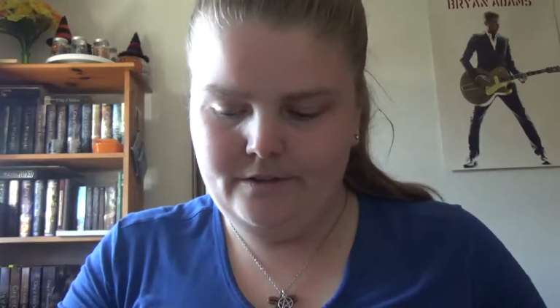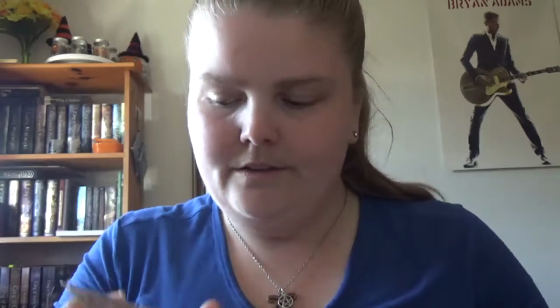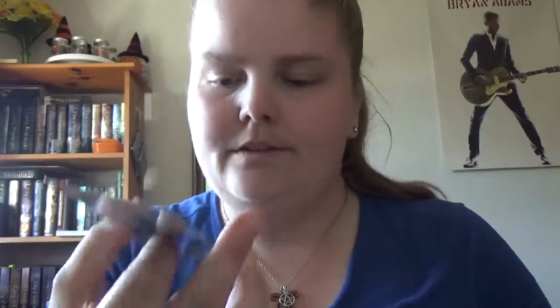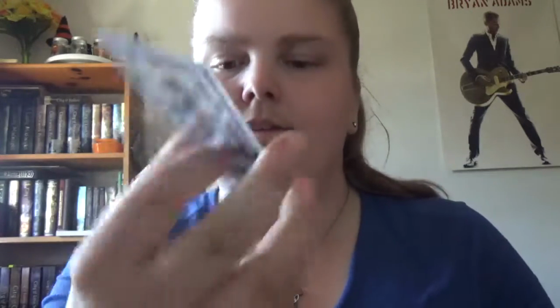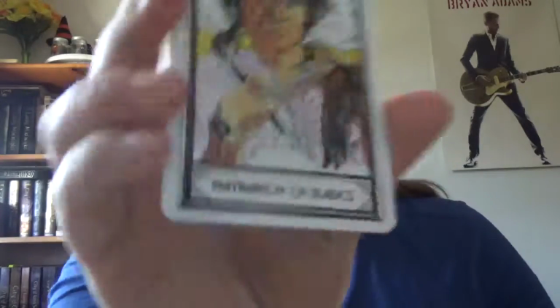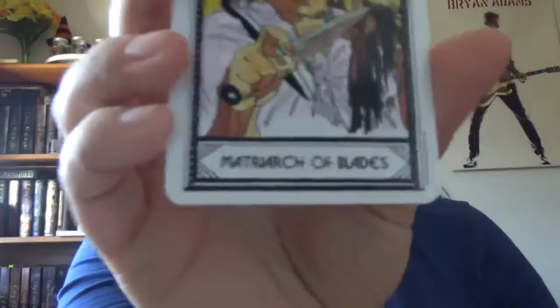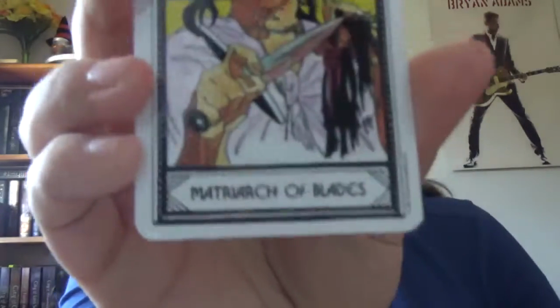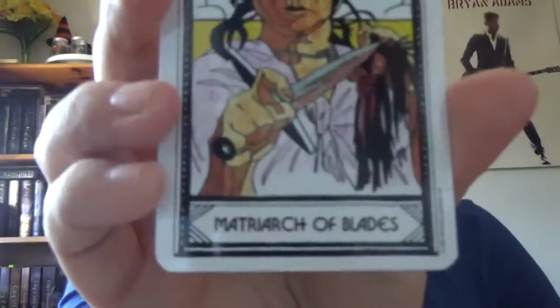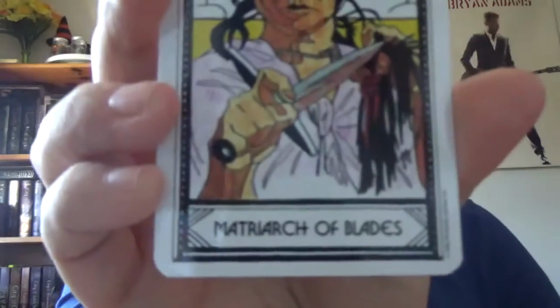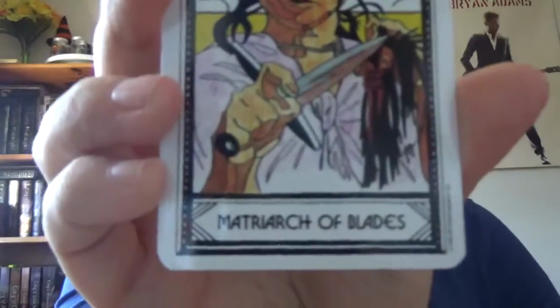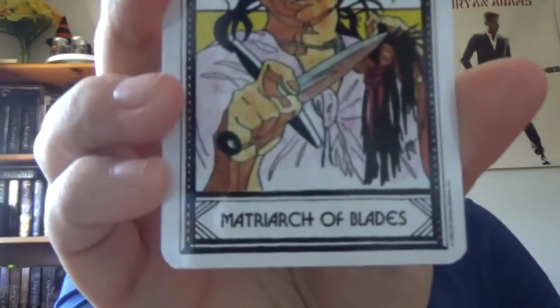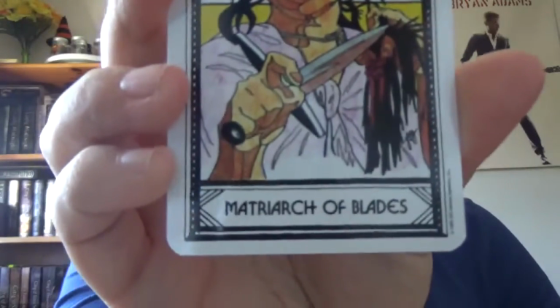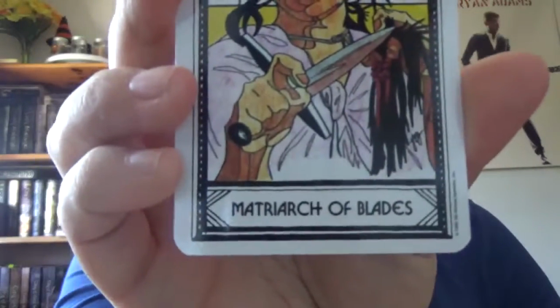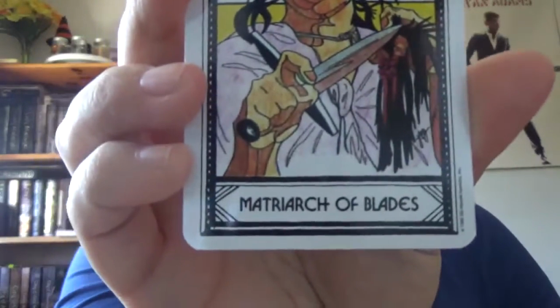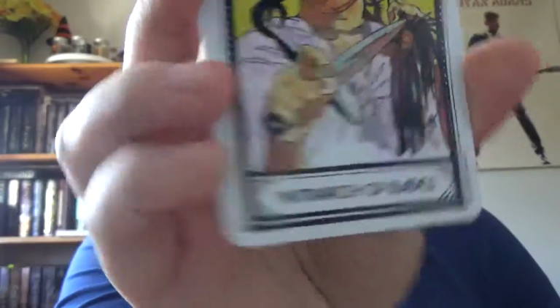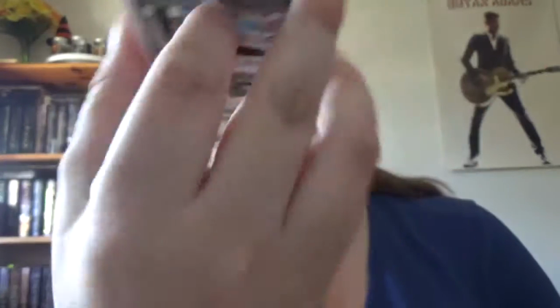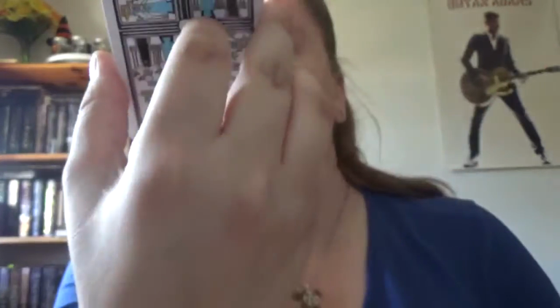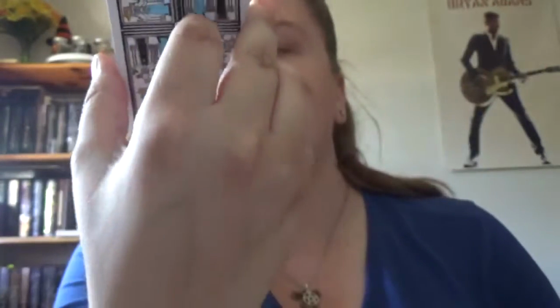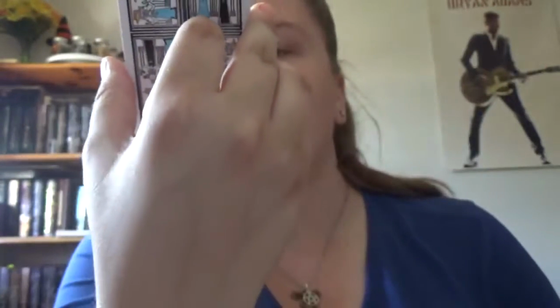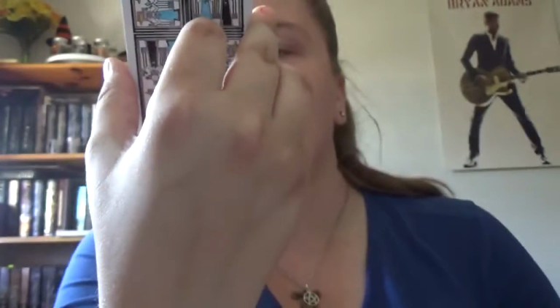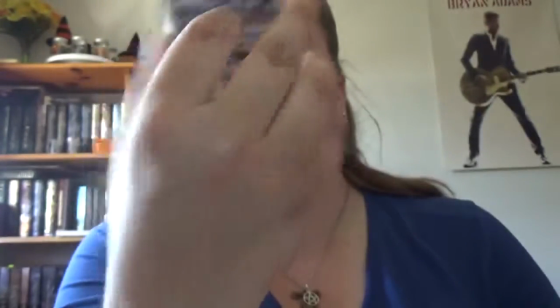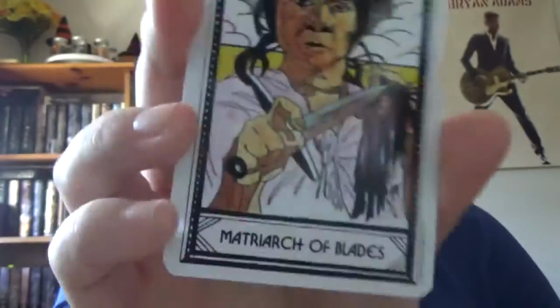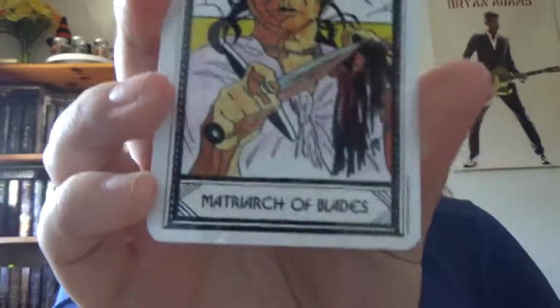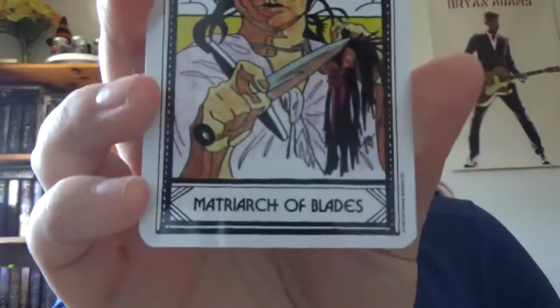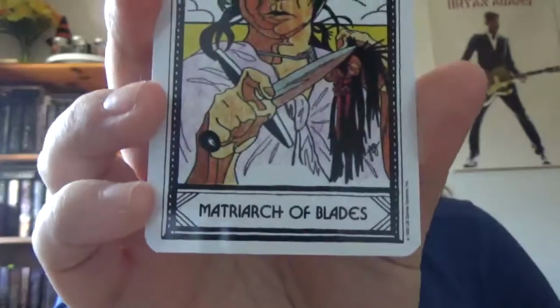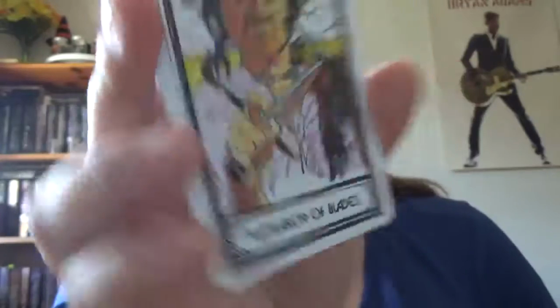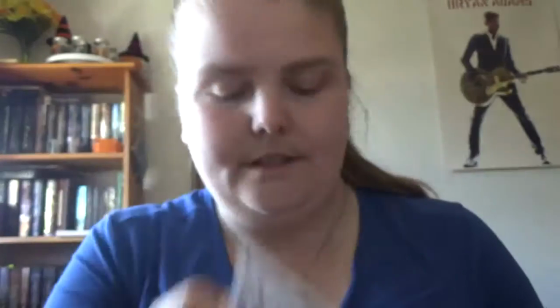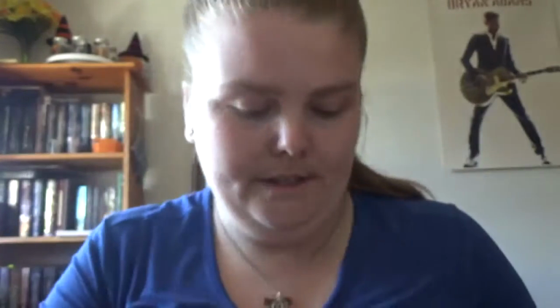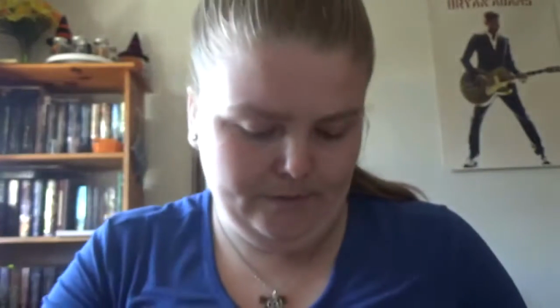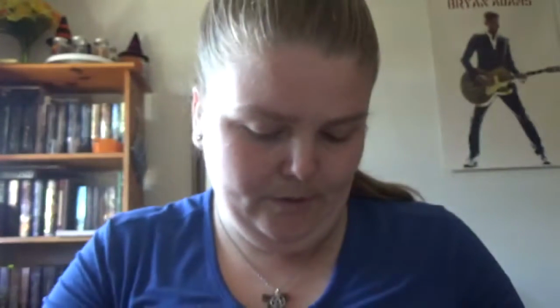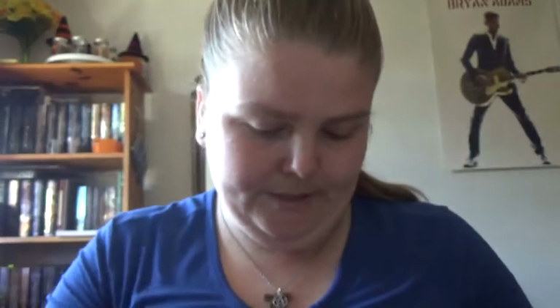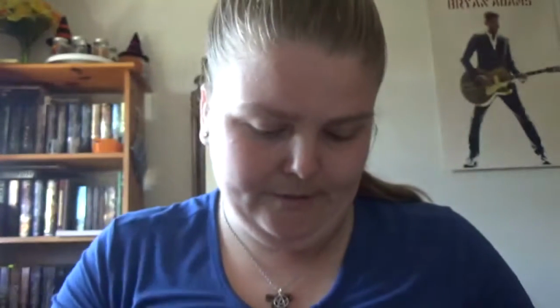The King is replaced by the Matriarch, and then it goes down from there.